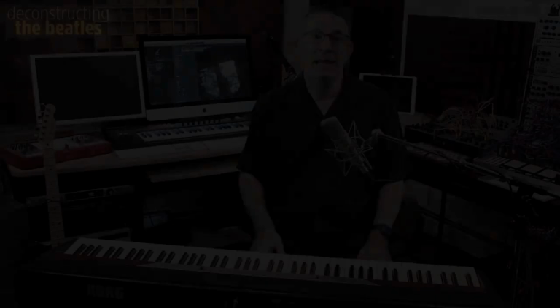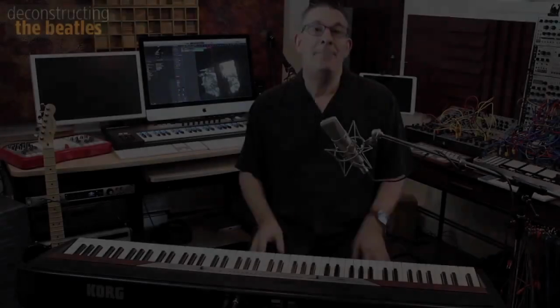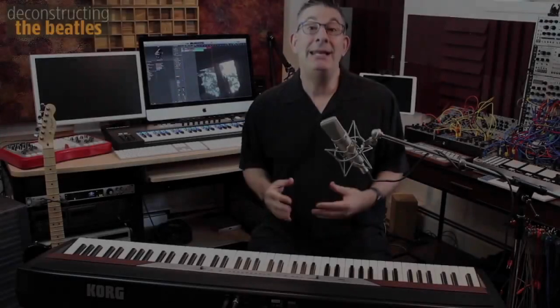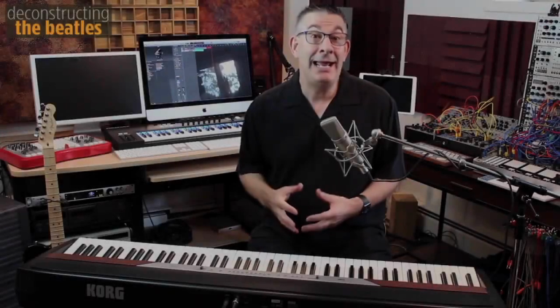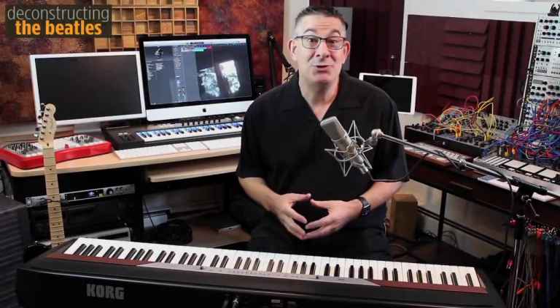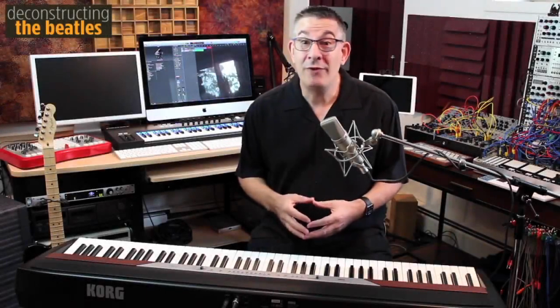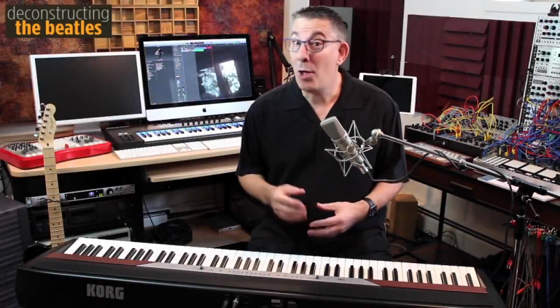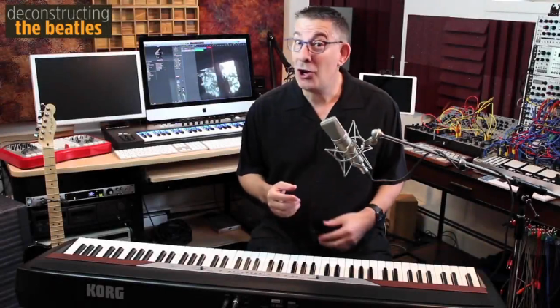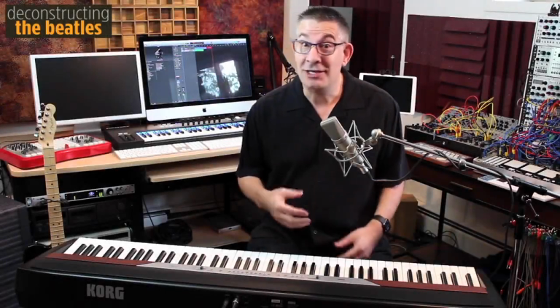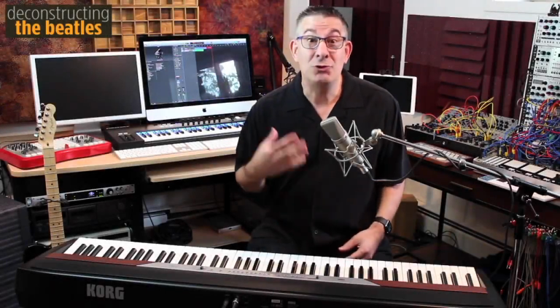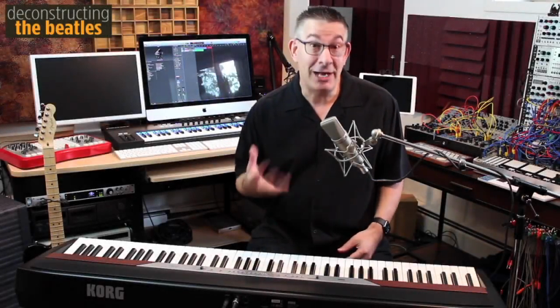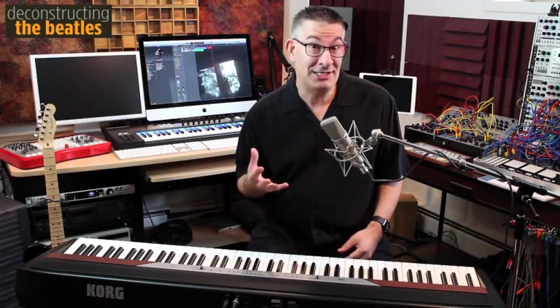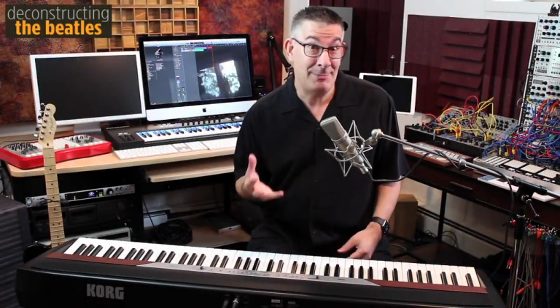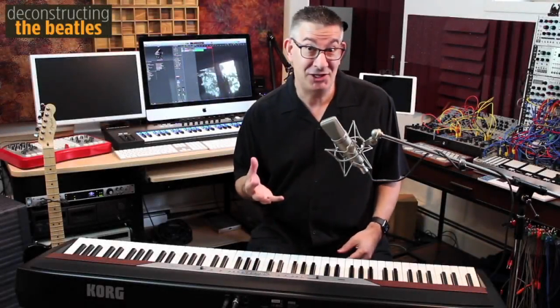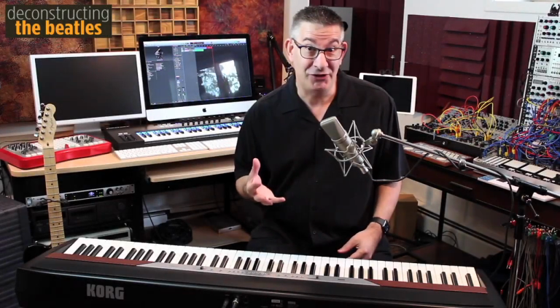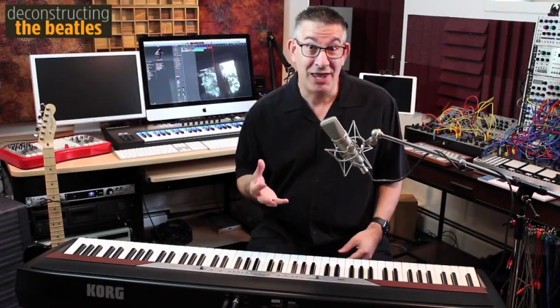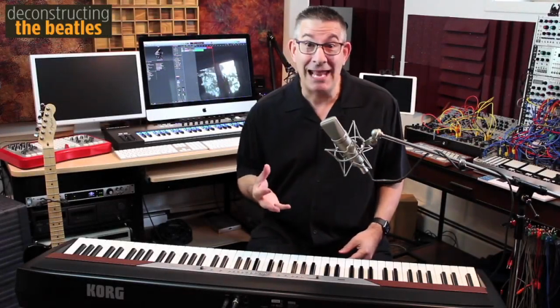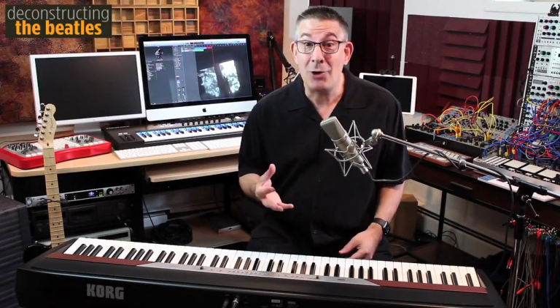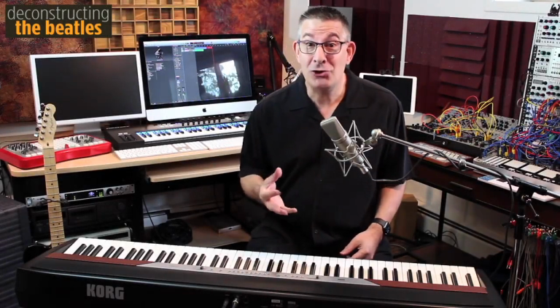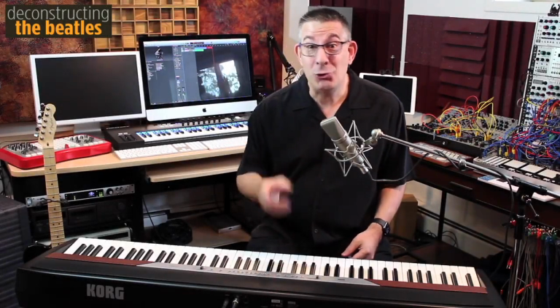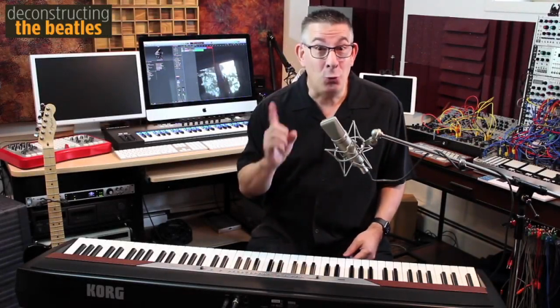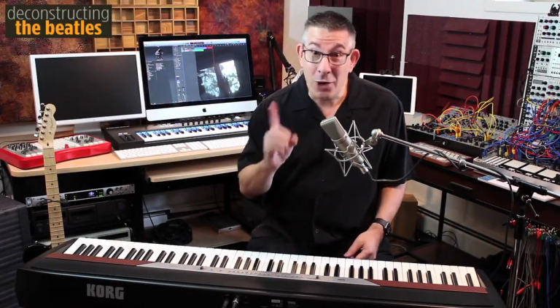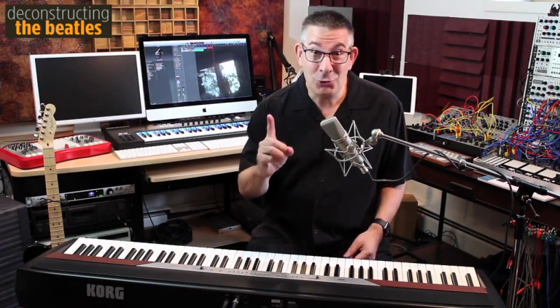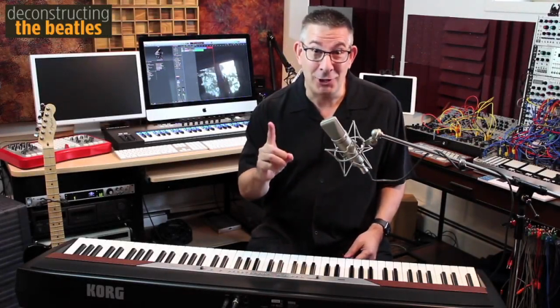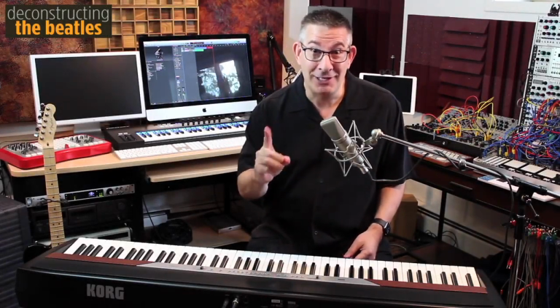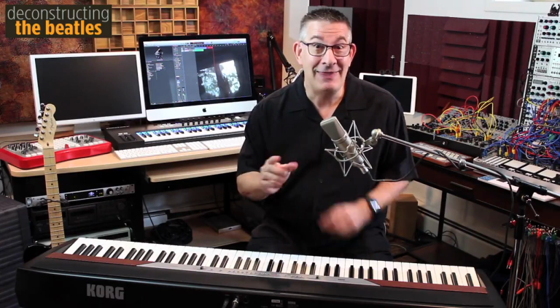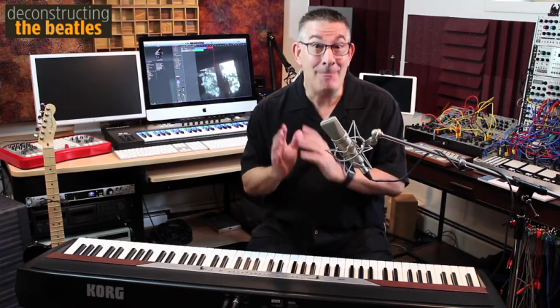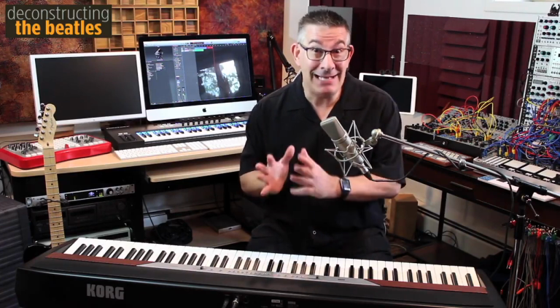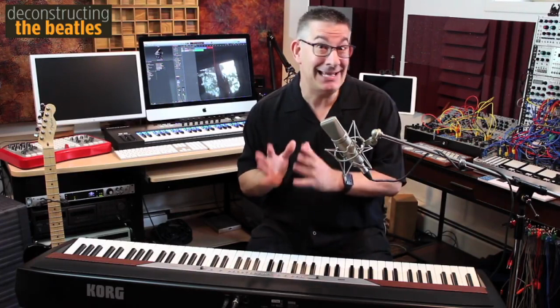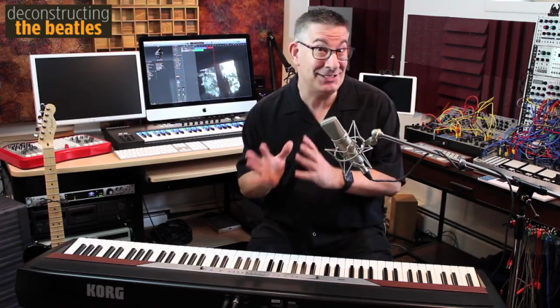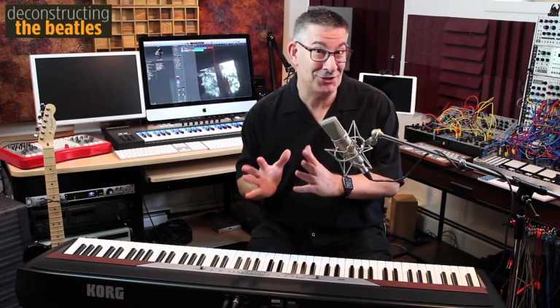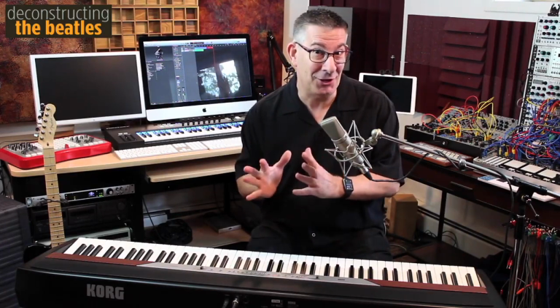Penny Lane is one of Paul McCartney's greatest compositions, and I'm going to show you one chord that makes this song.